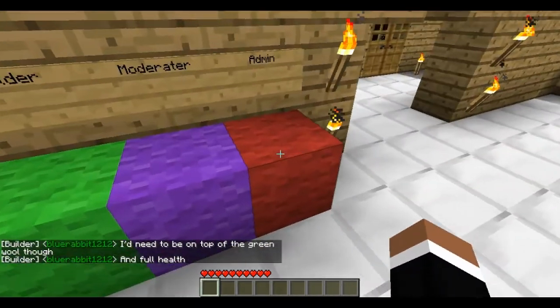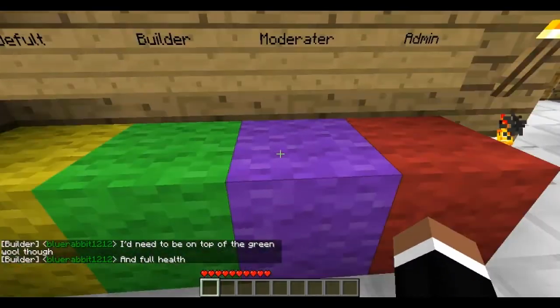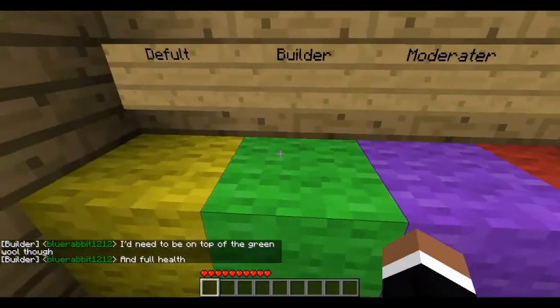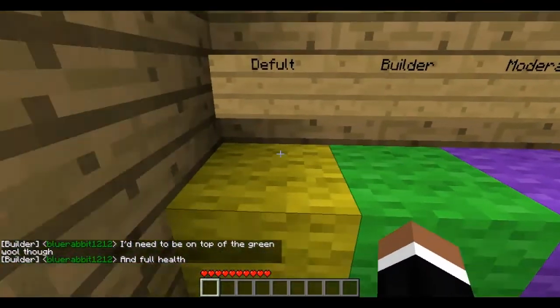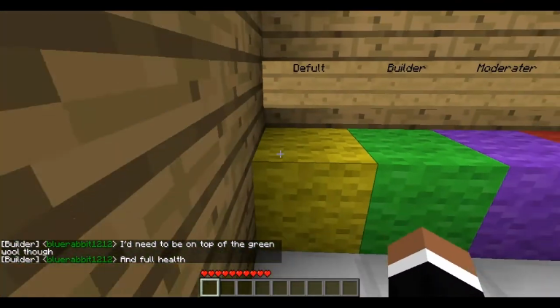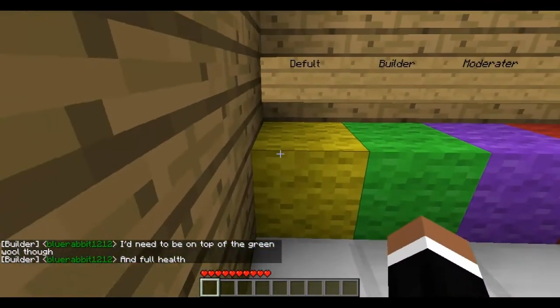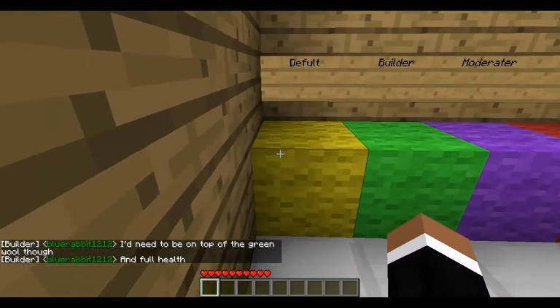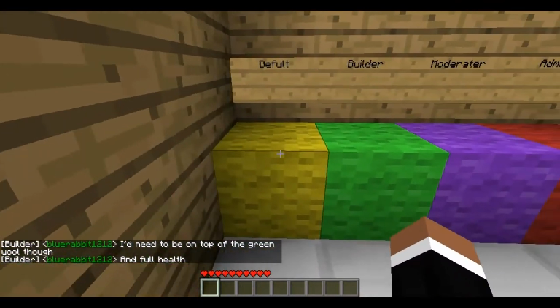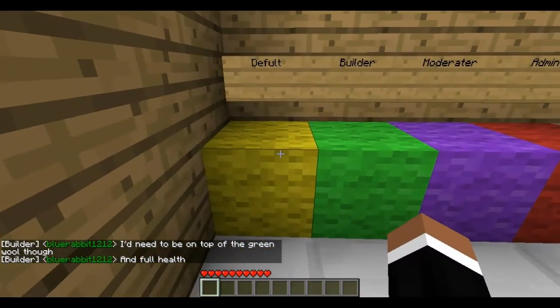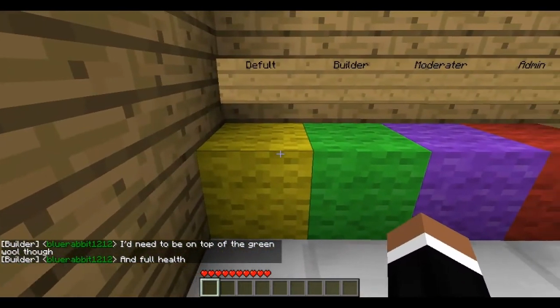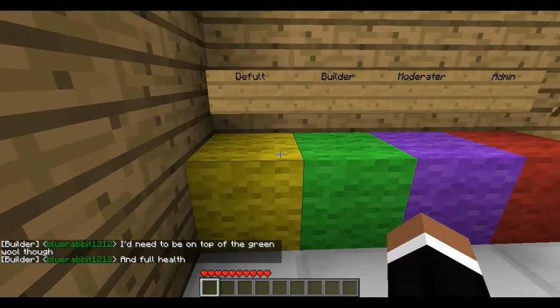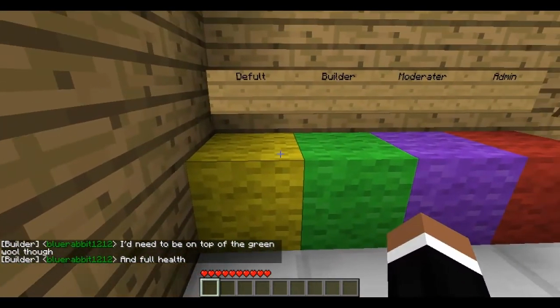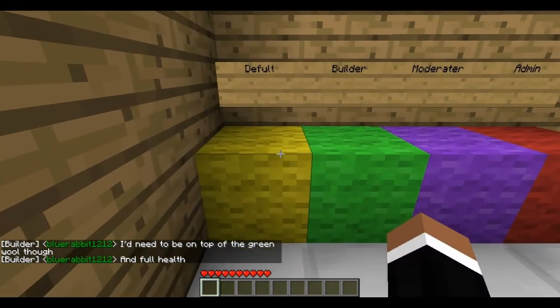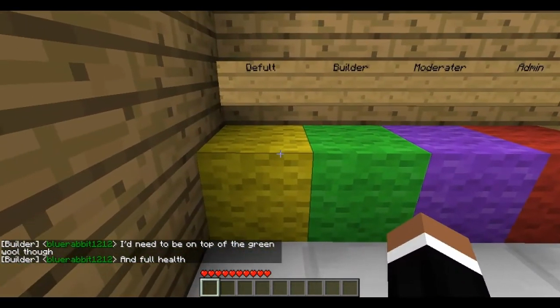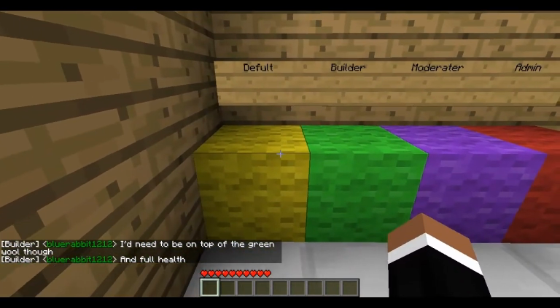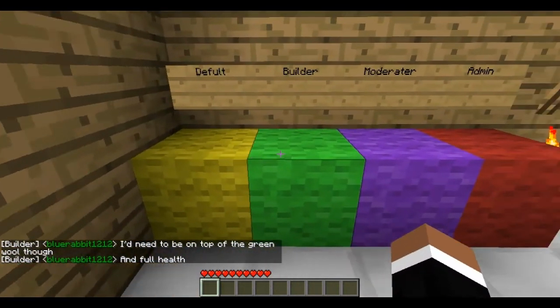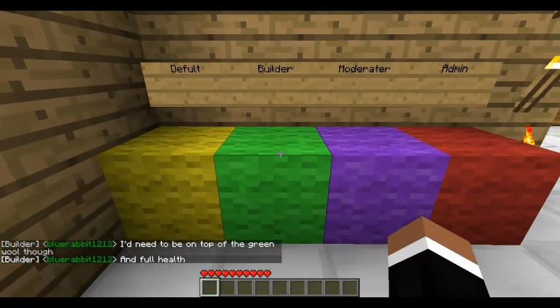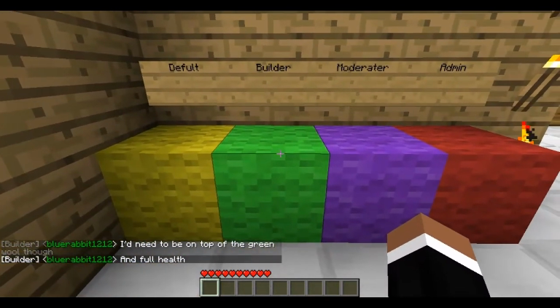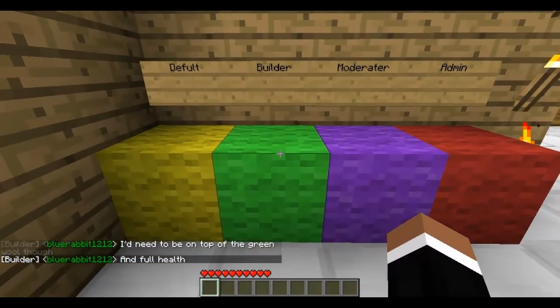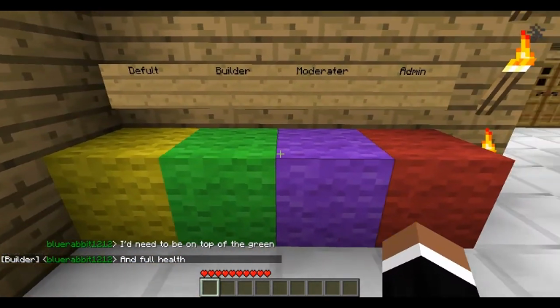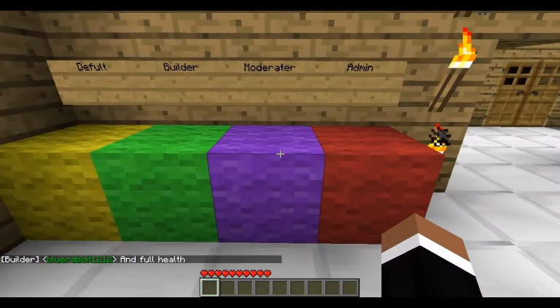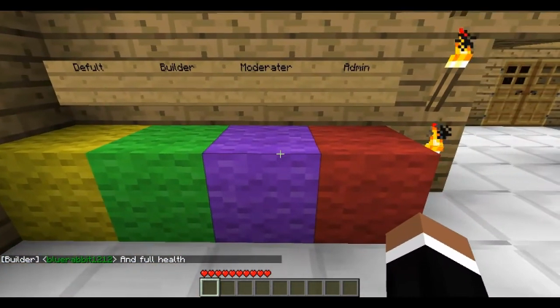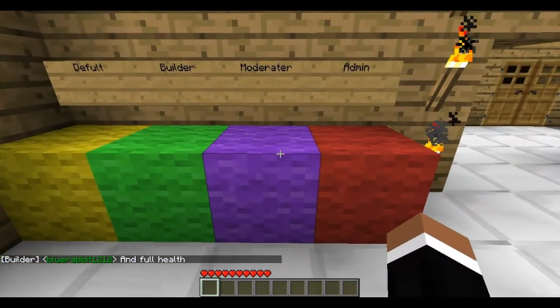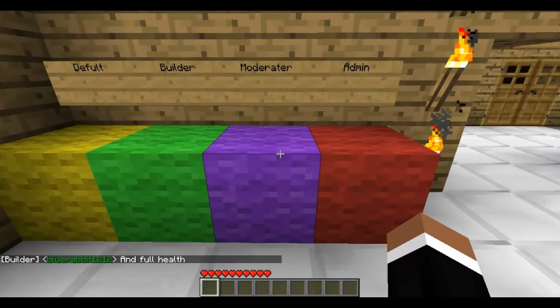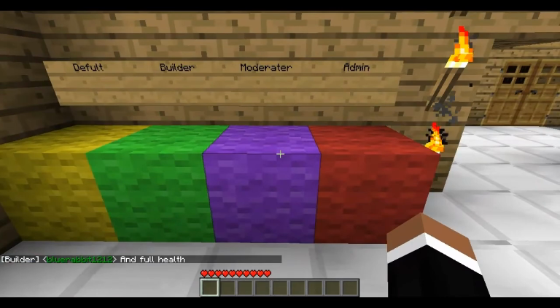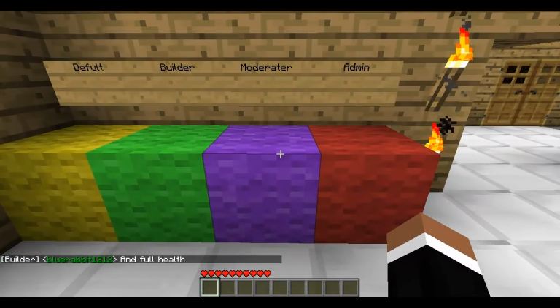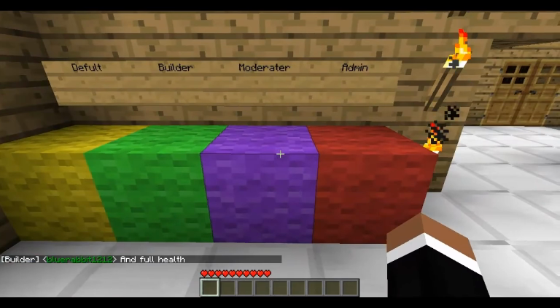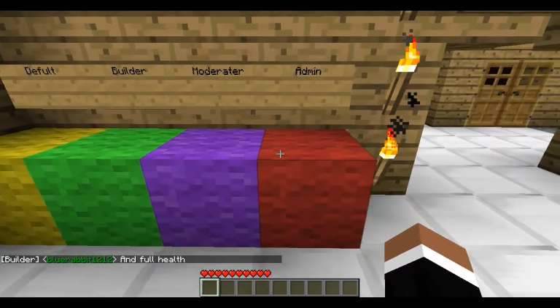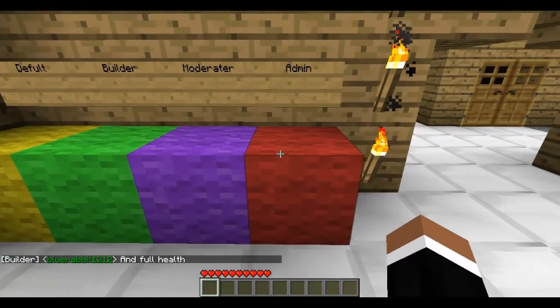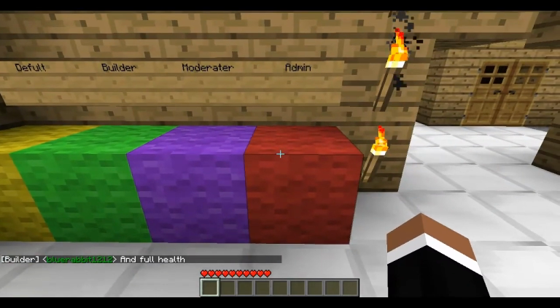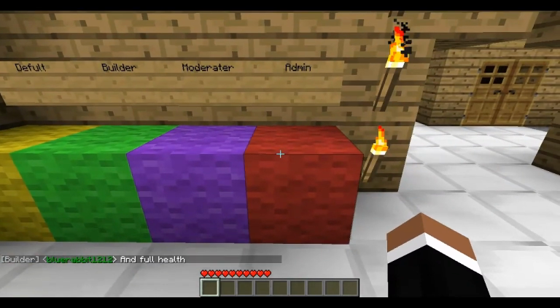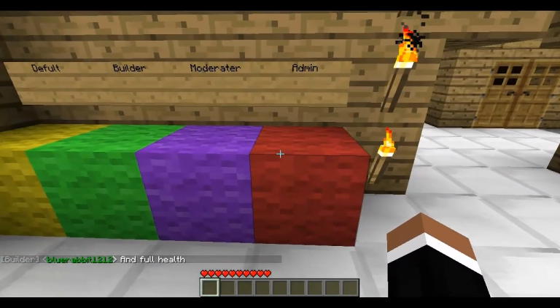Here are the colours of the ranks. Default are yellow, Builder are green, Moderator are purple, and Admin are red.